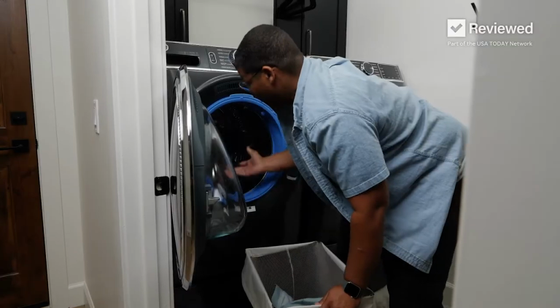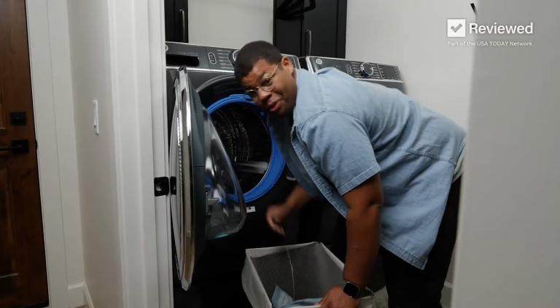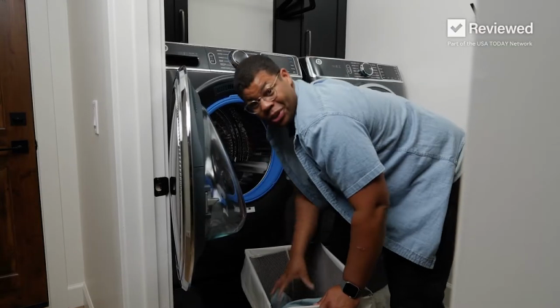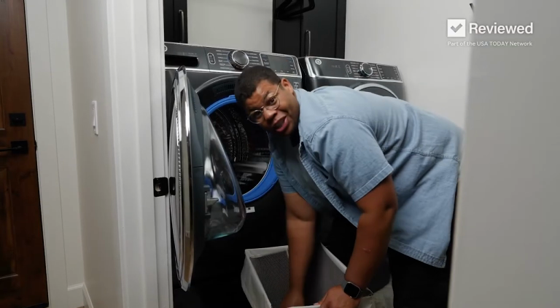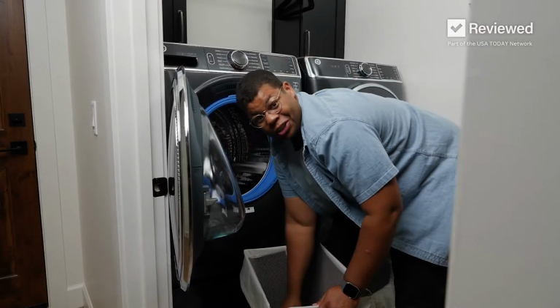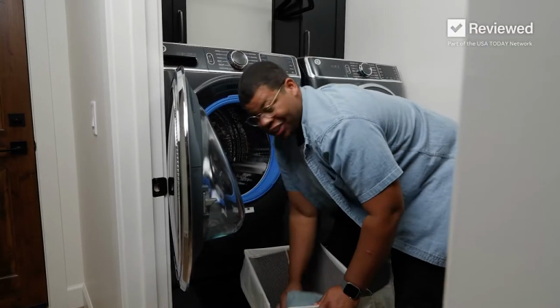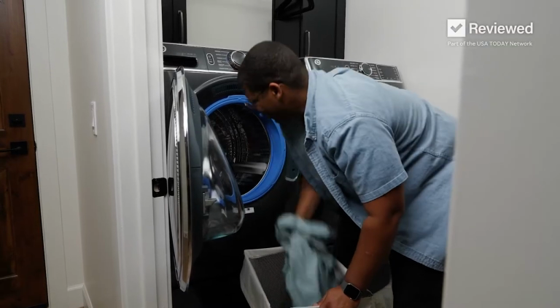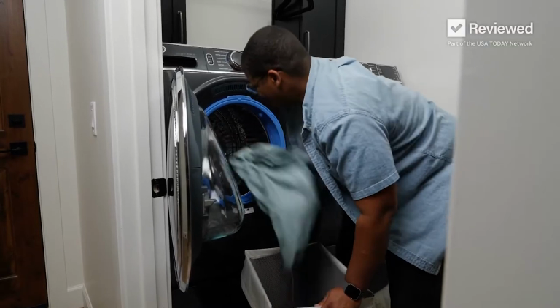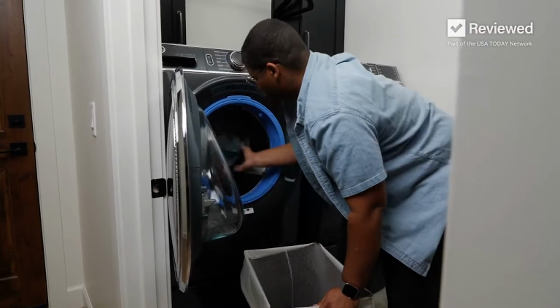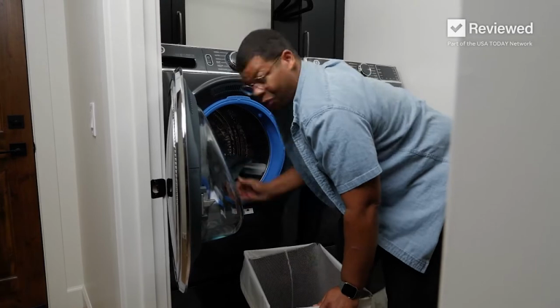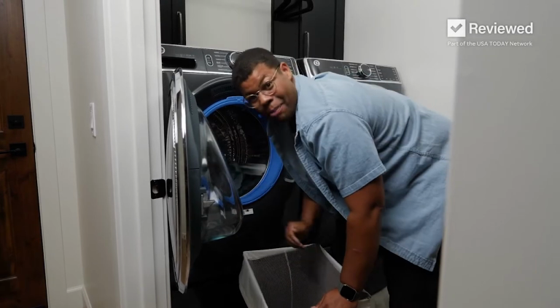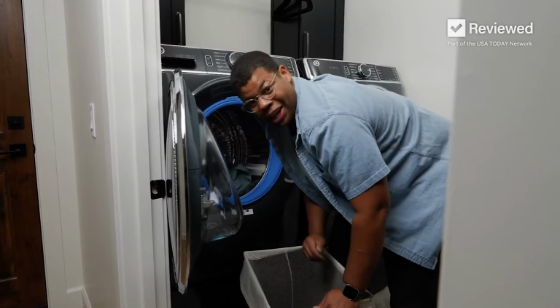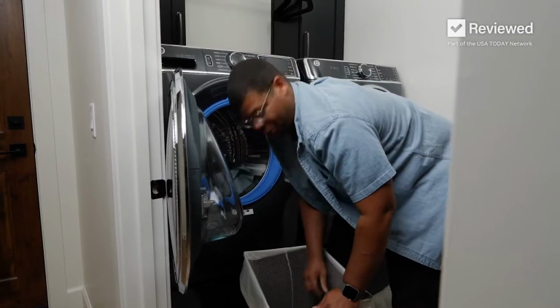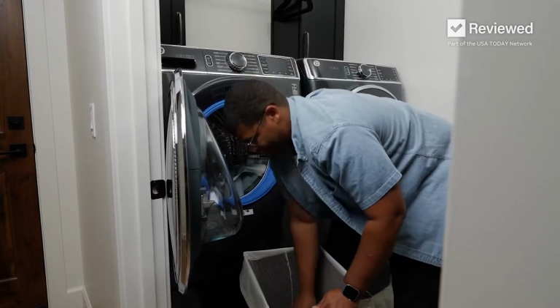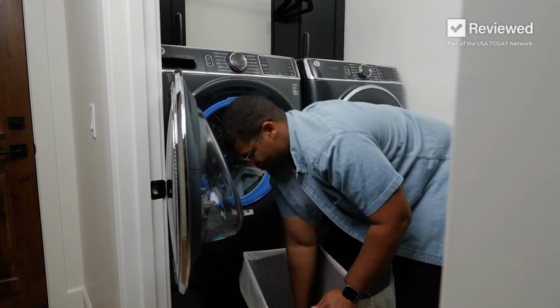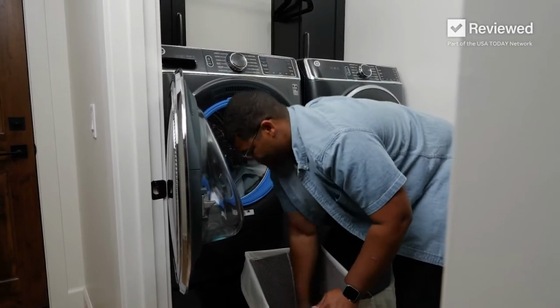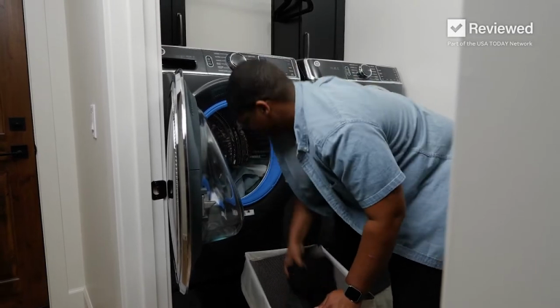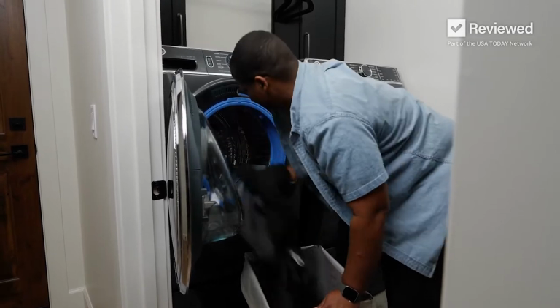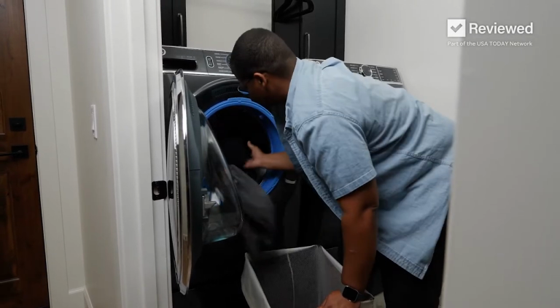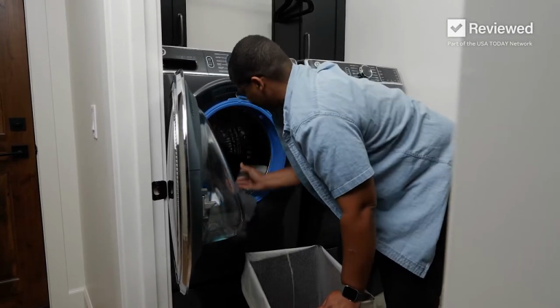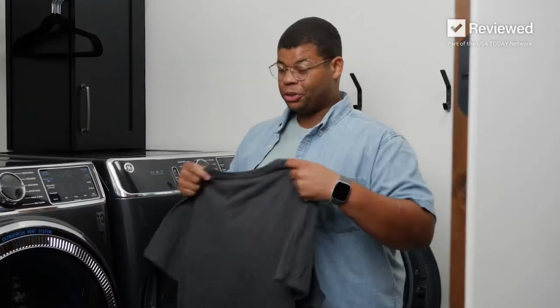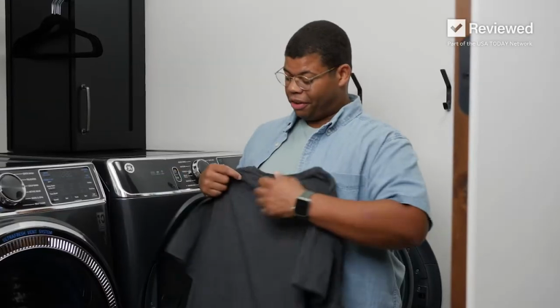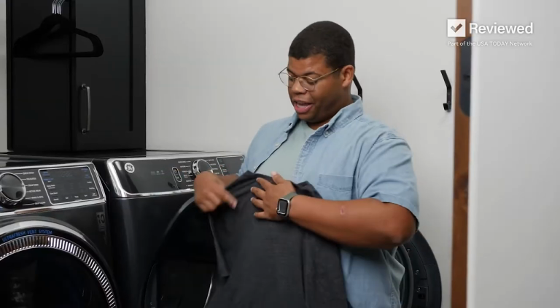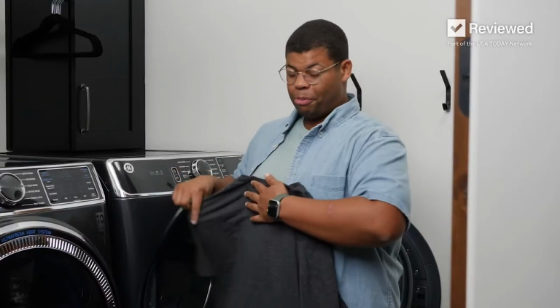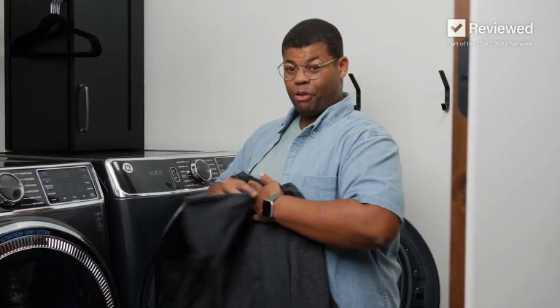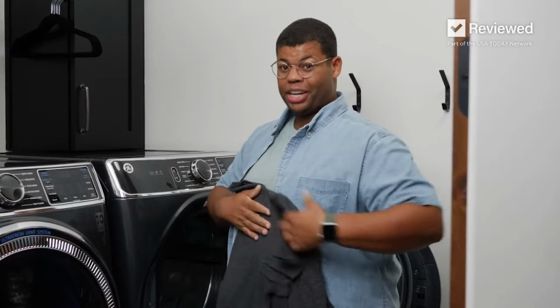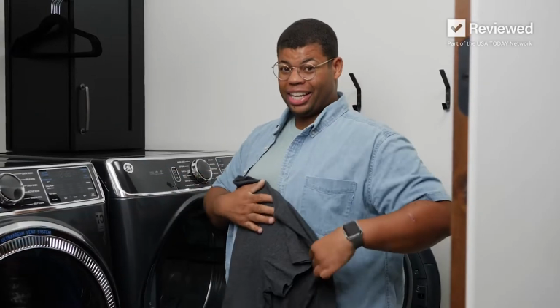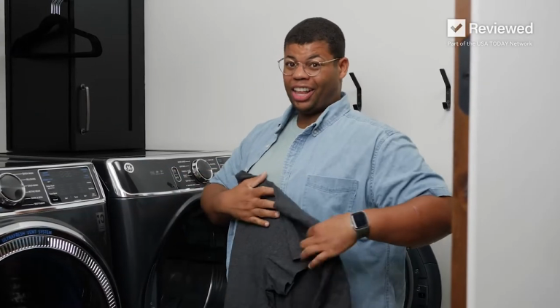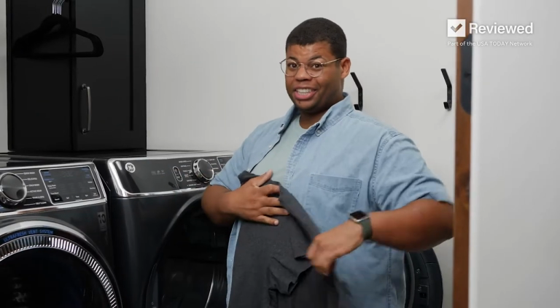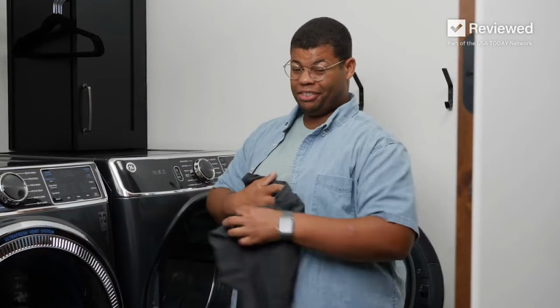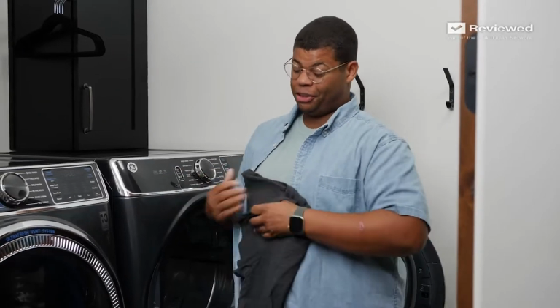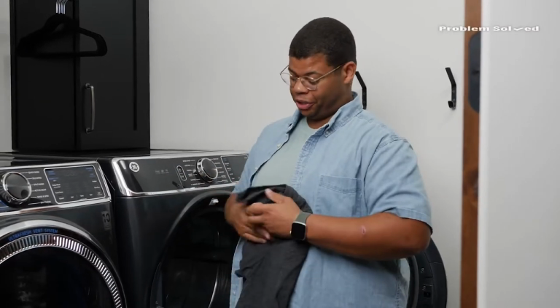That way, when this laundry is done, it can go right back to where it came from. This will definitely help avoid any closet confusion.